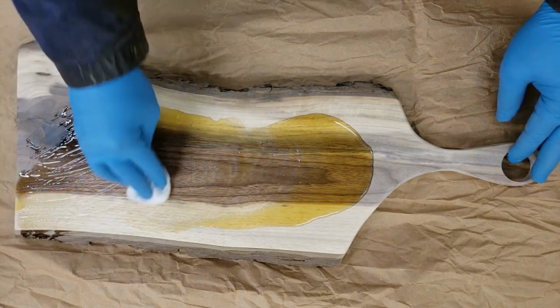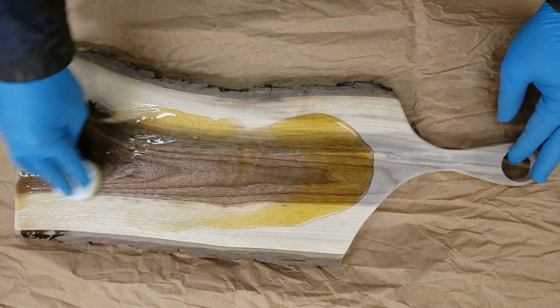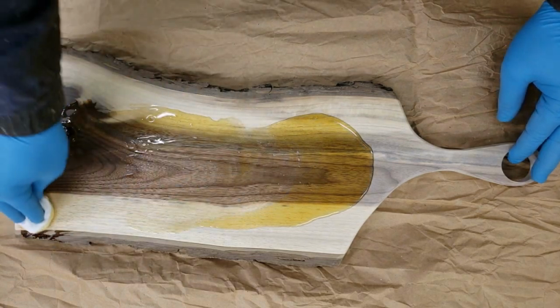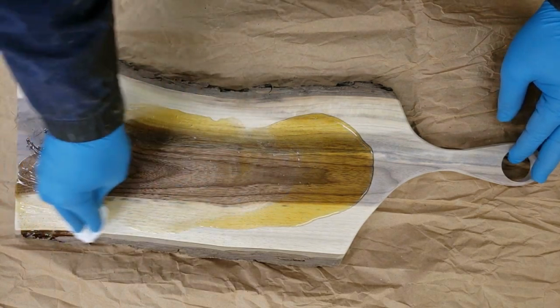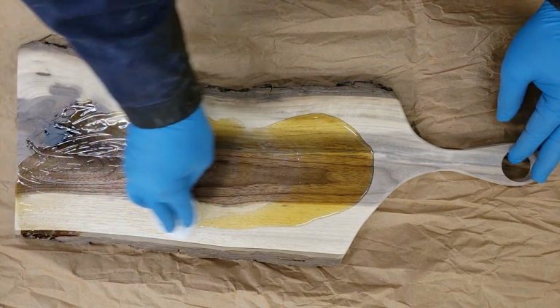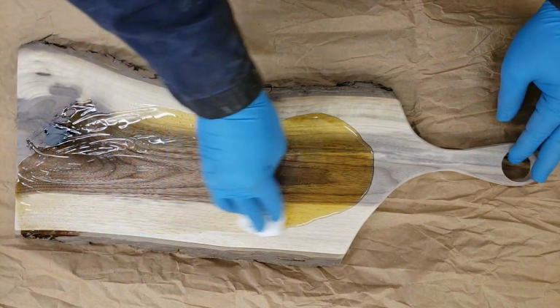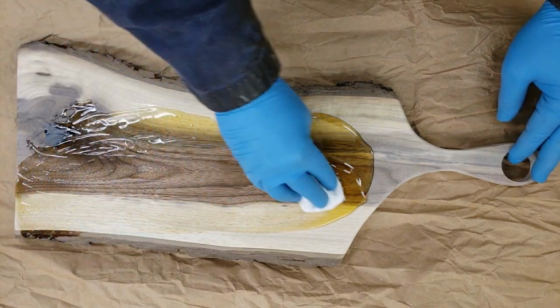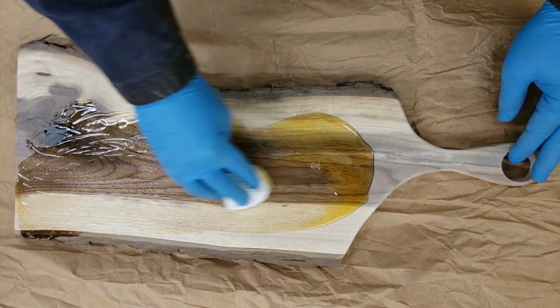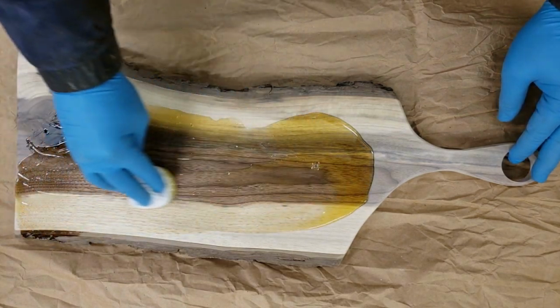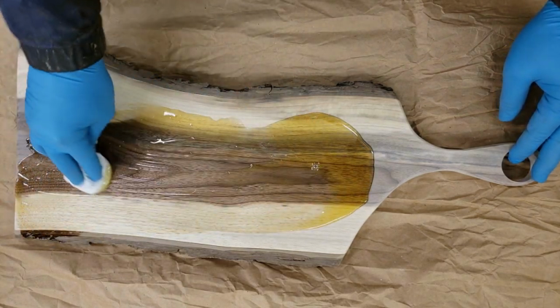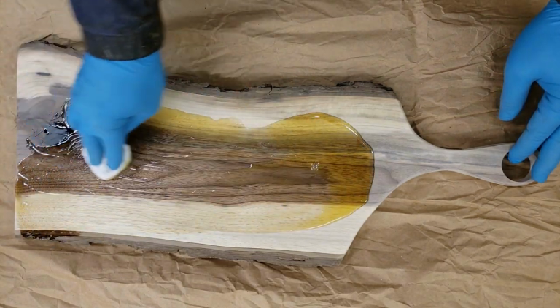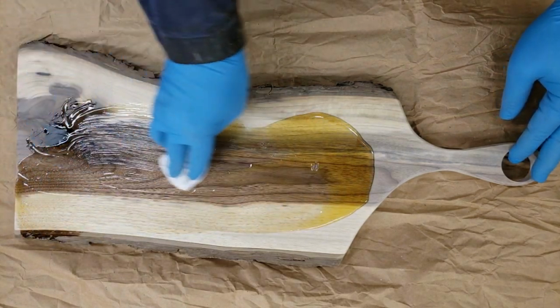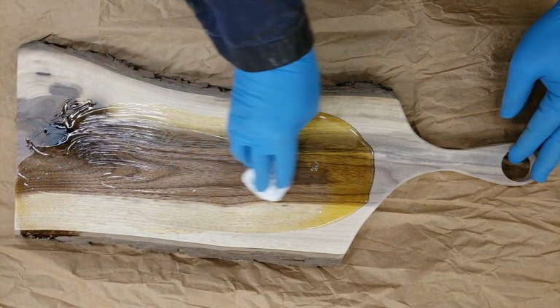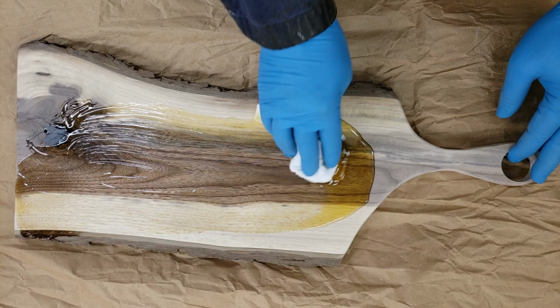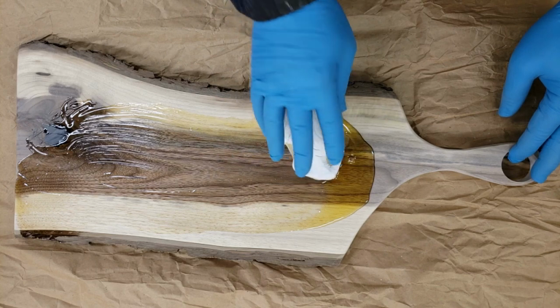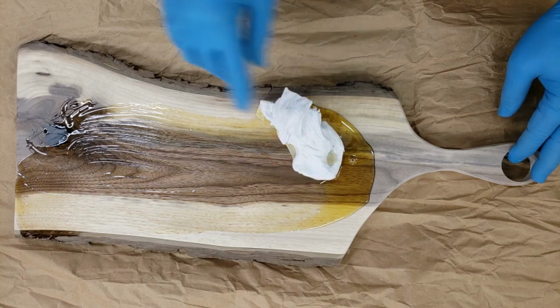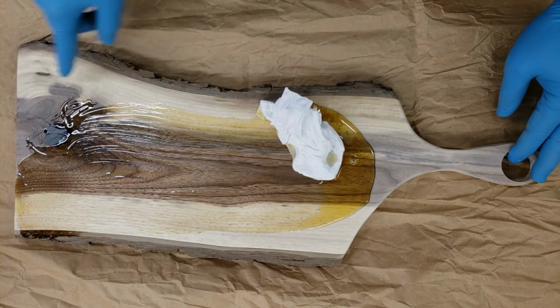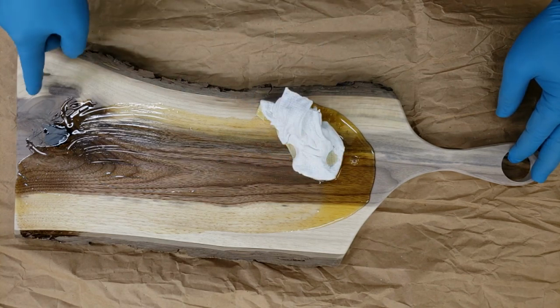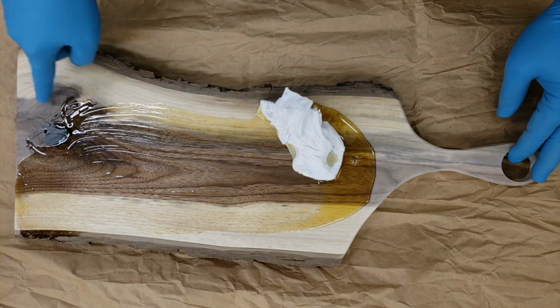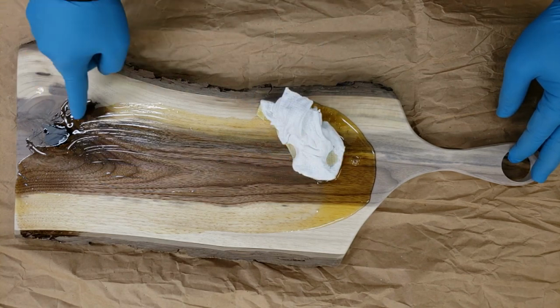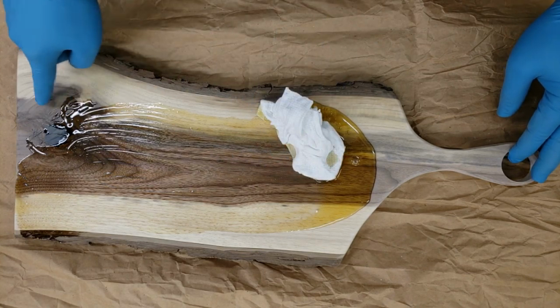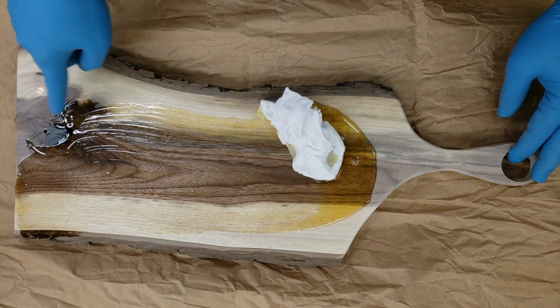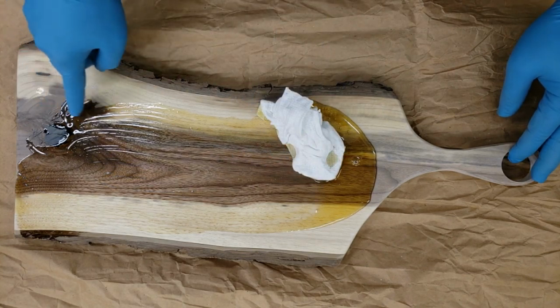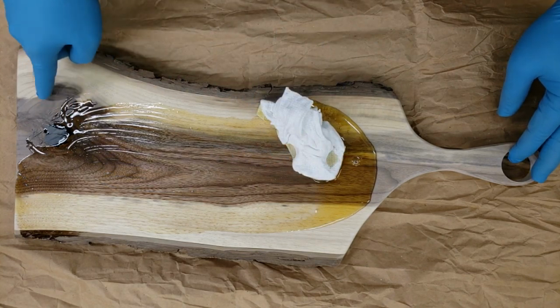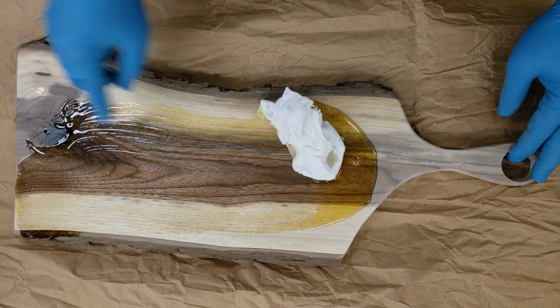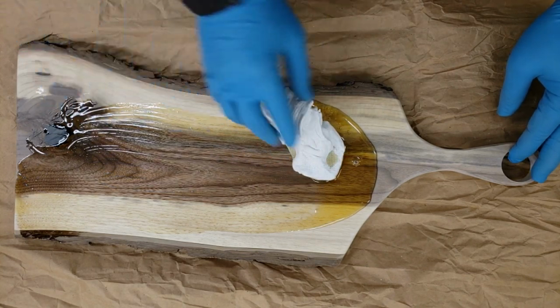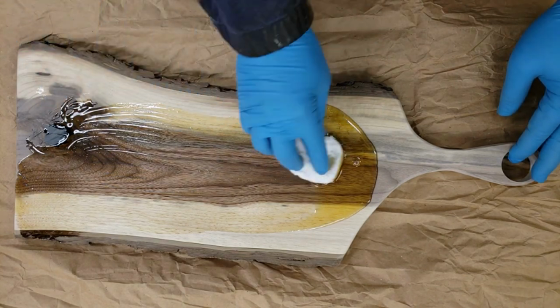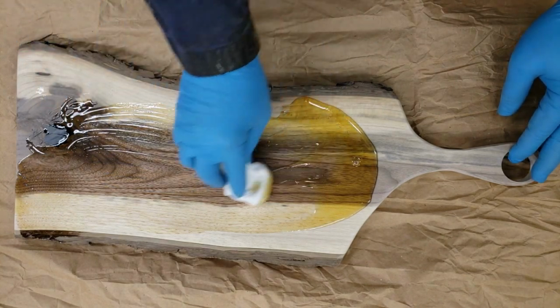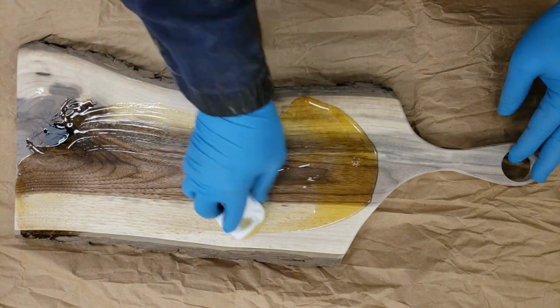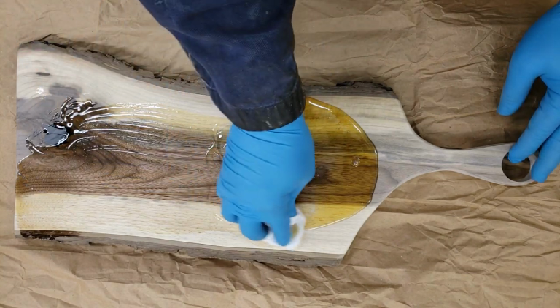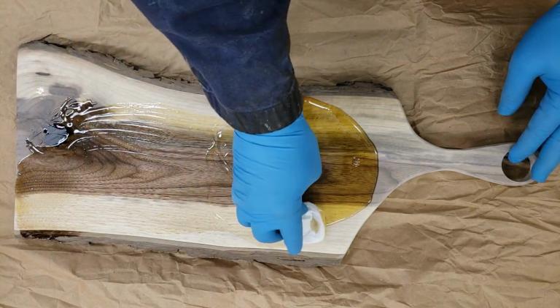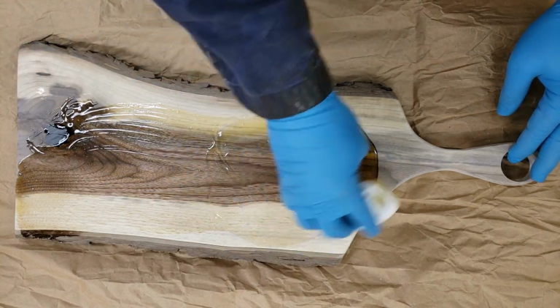Look at the changing color. You see how bright it is. Take a look at the difference. Beautiful.